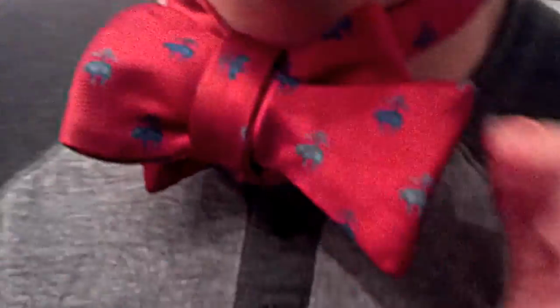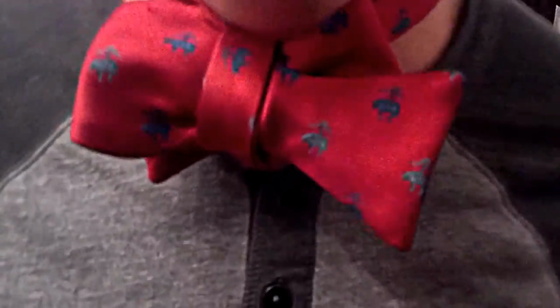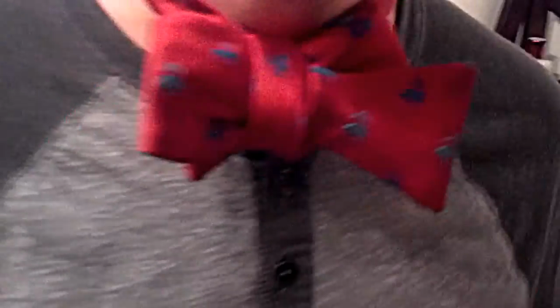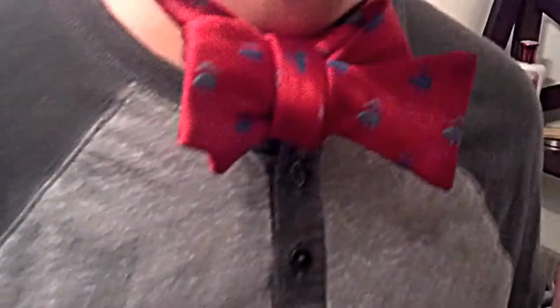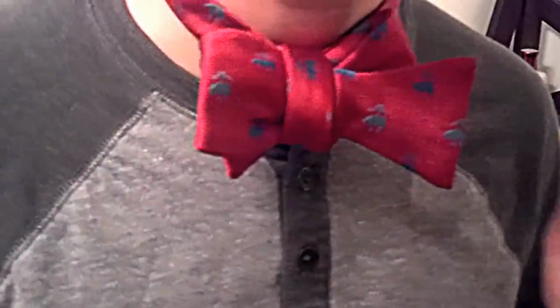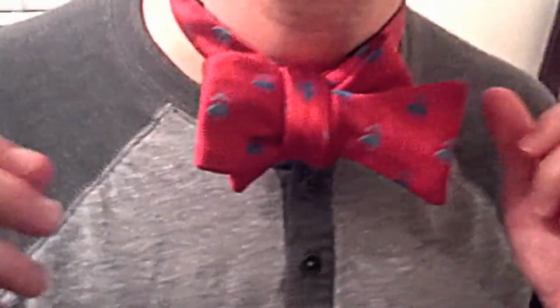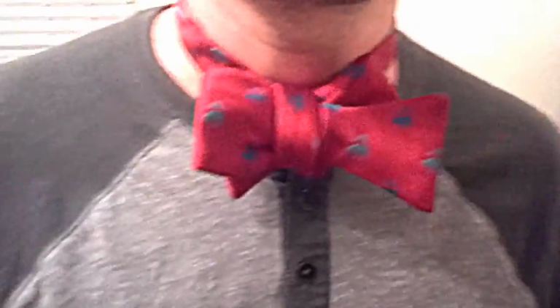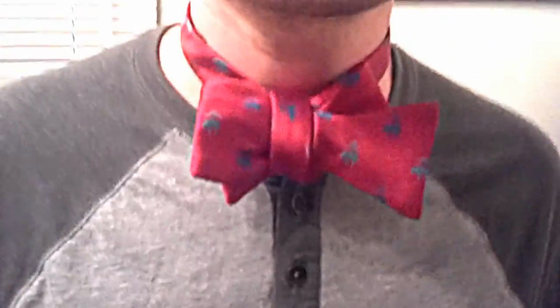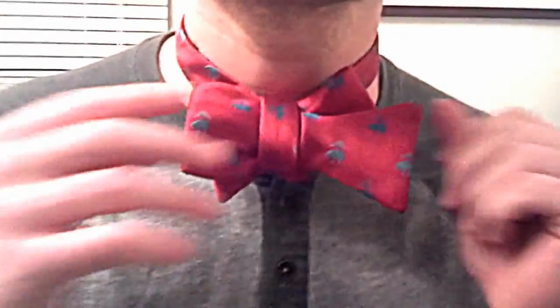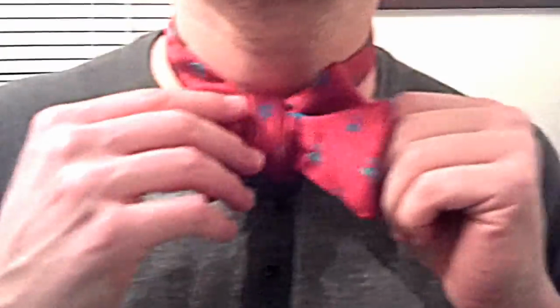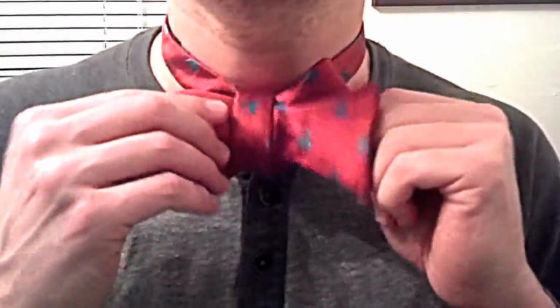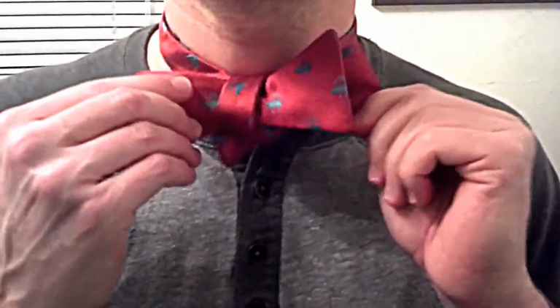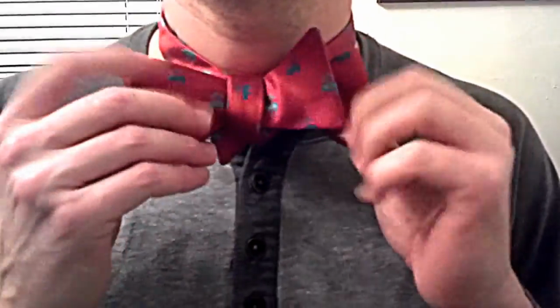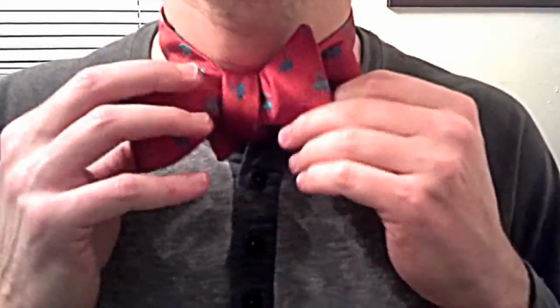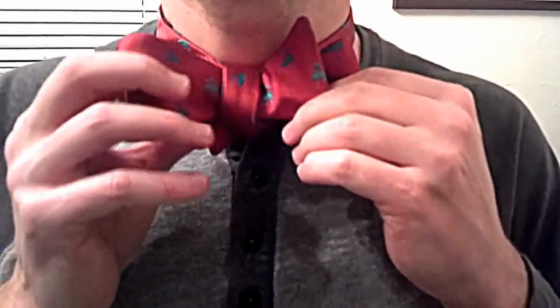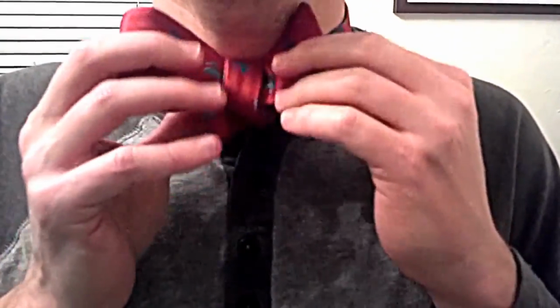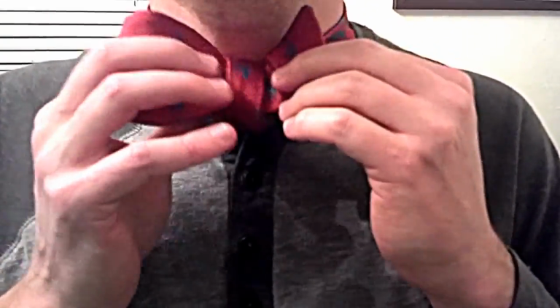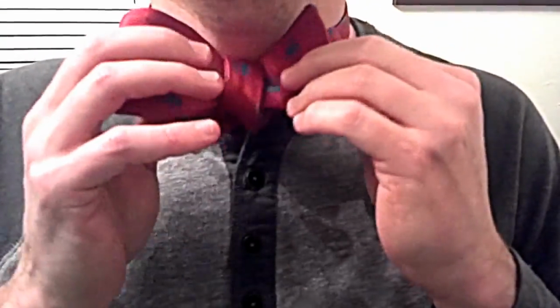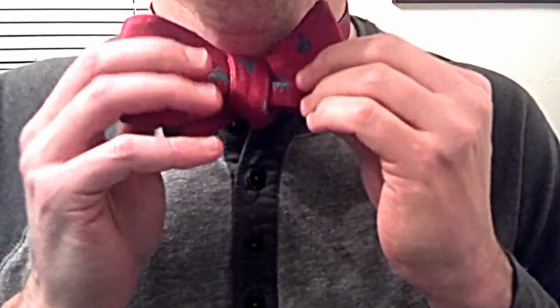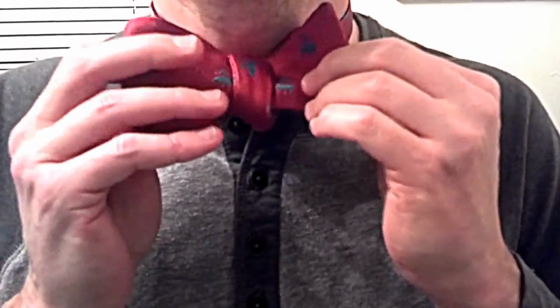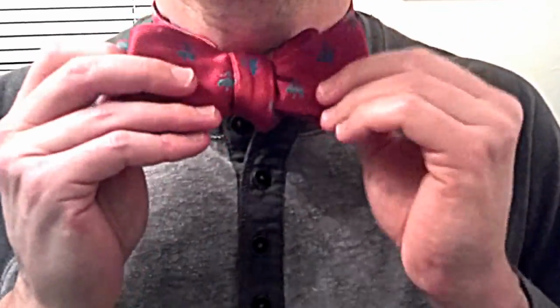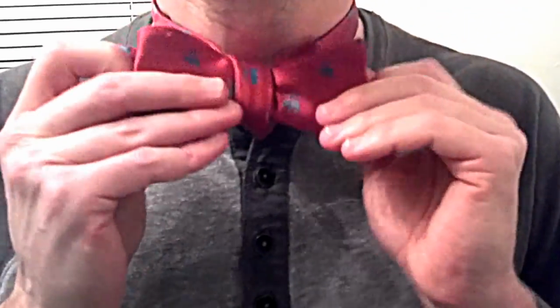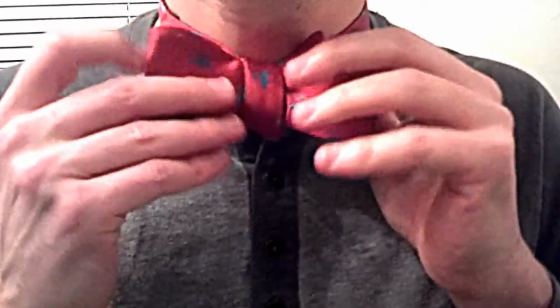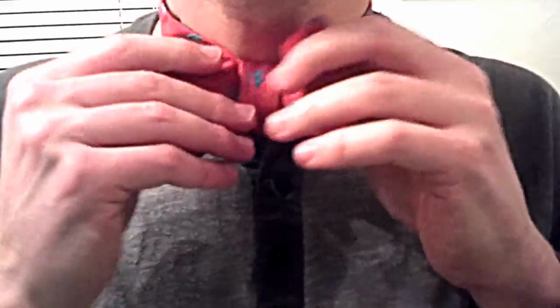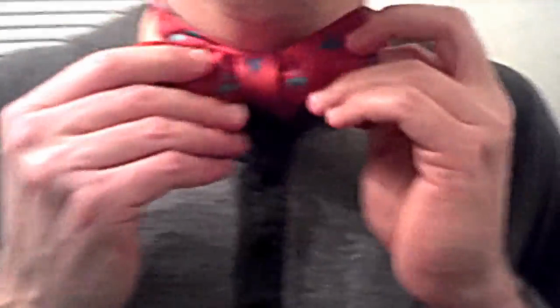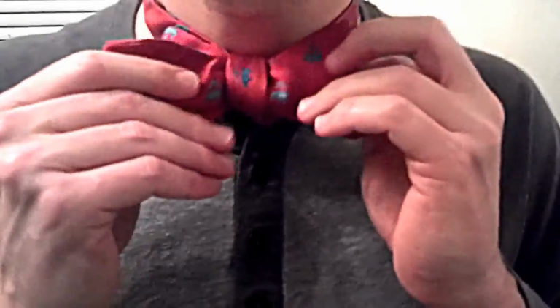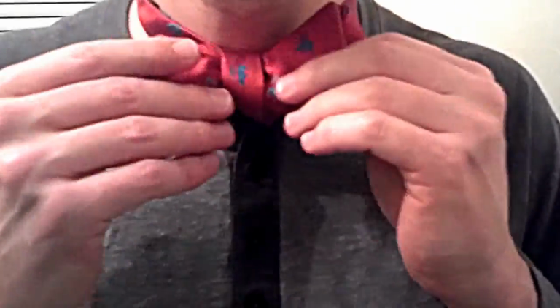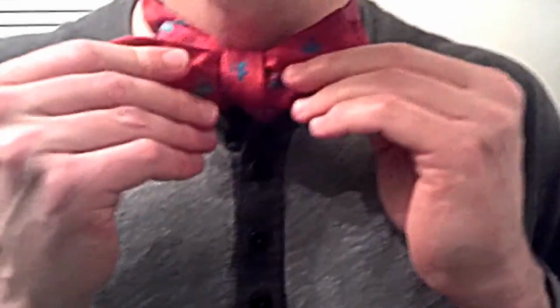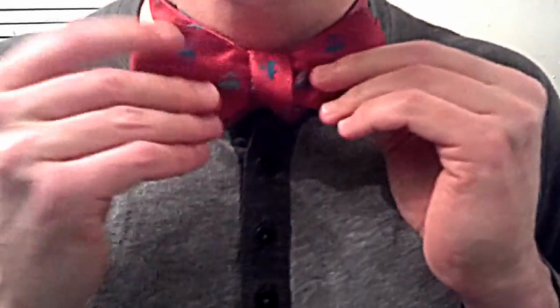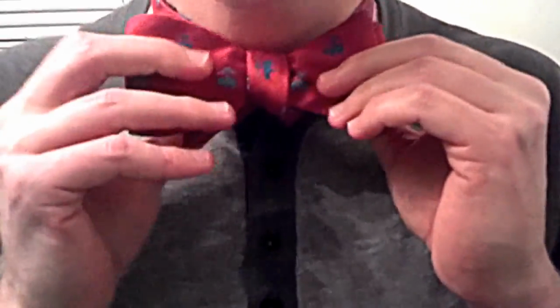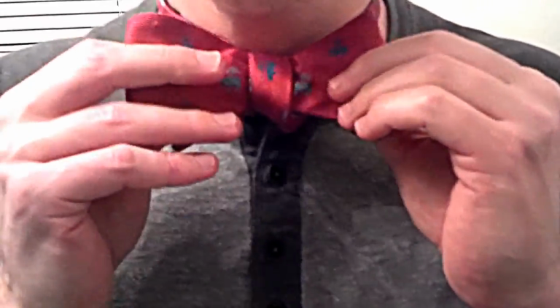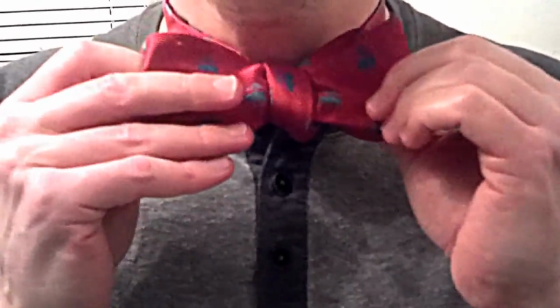So now, look at this. I know that's not pretty, but now you just take the bow tie and you just begin straightening it.